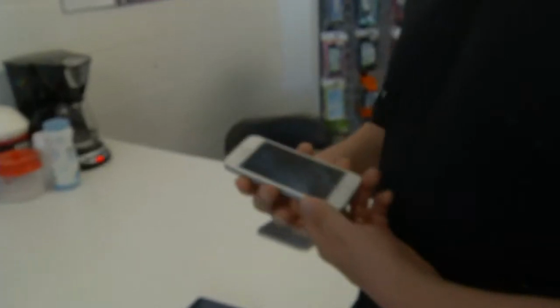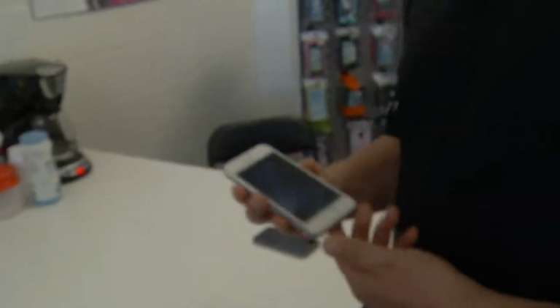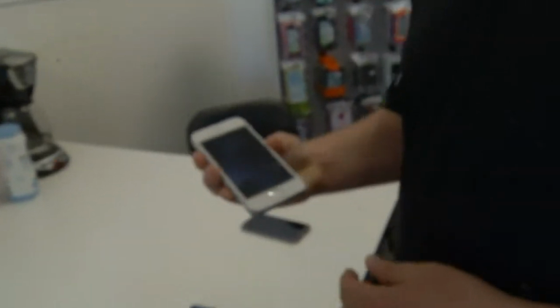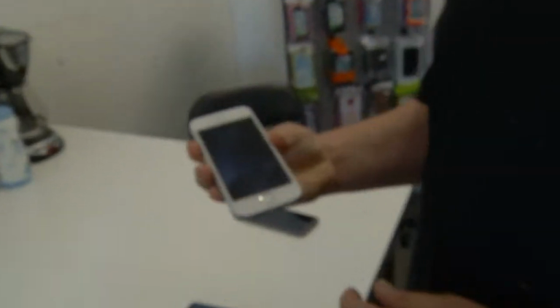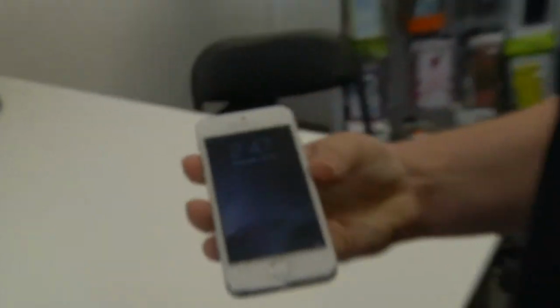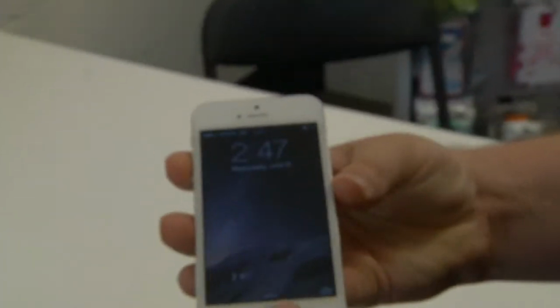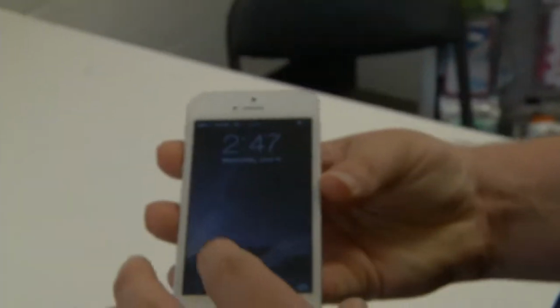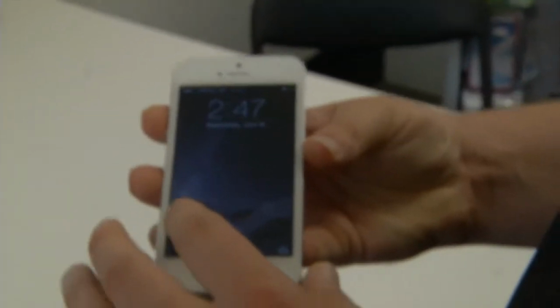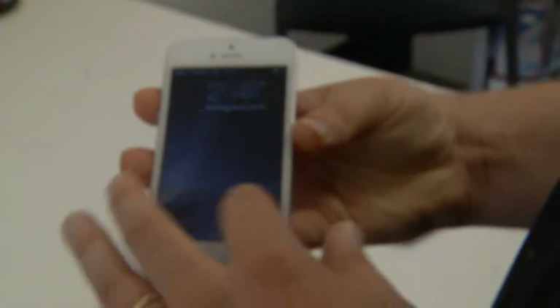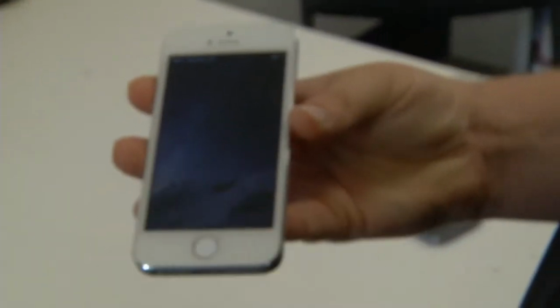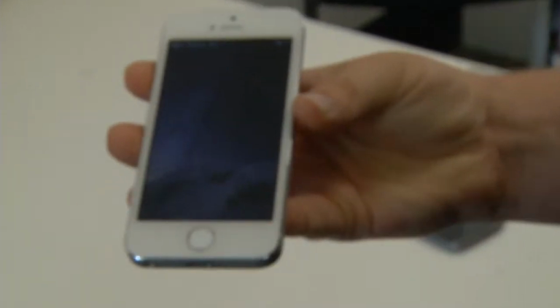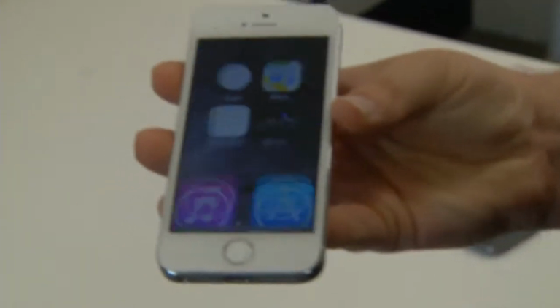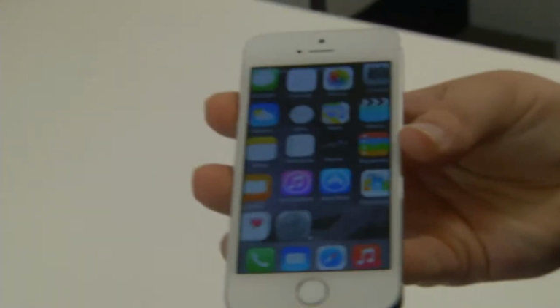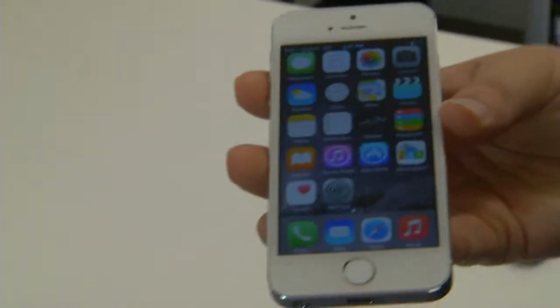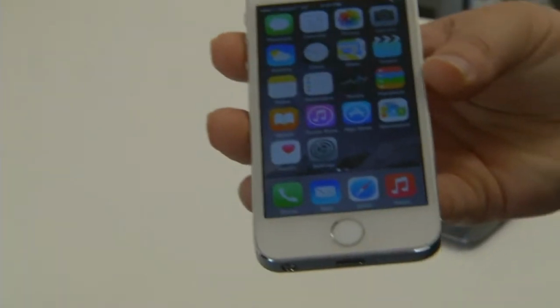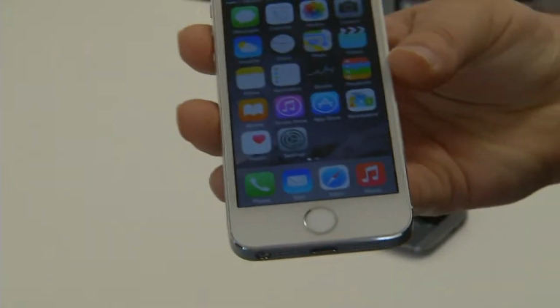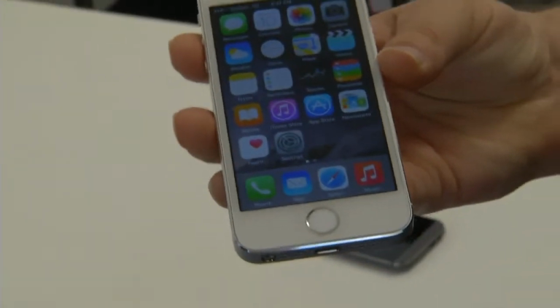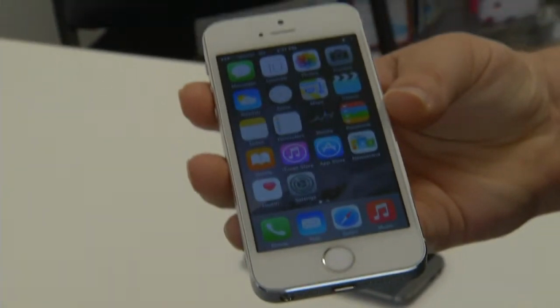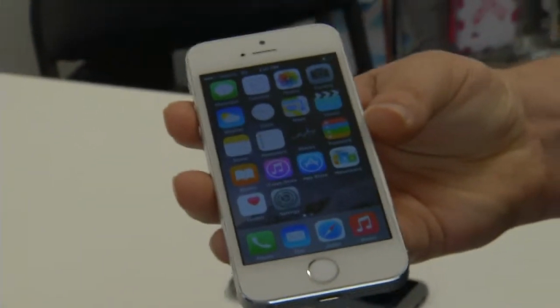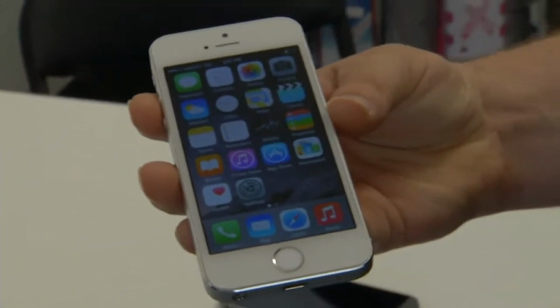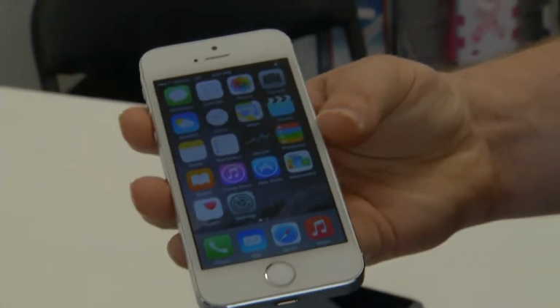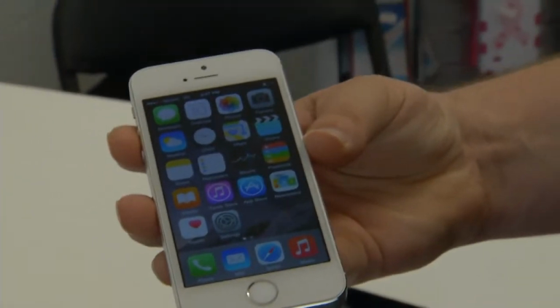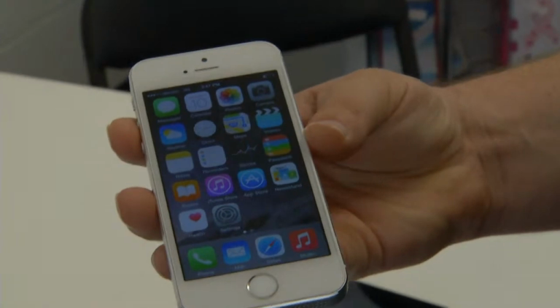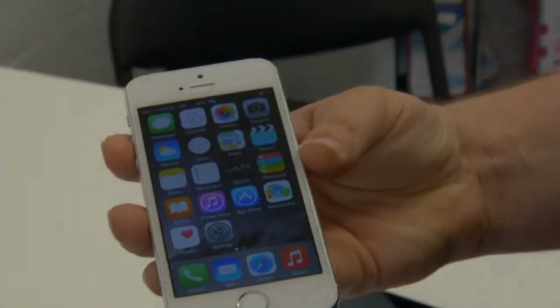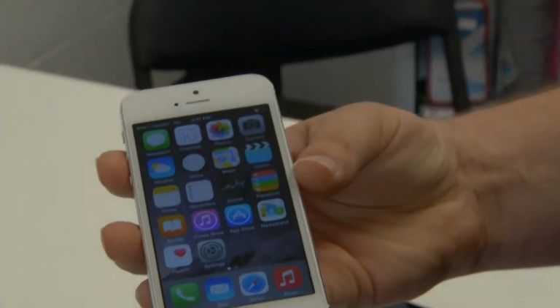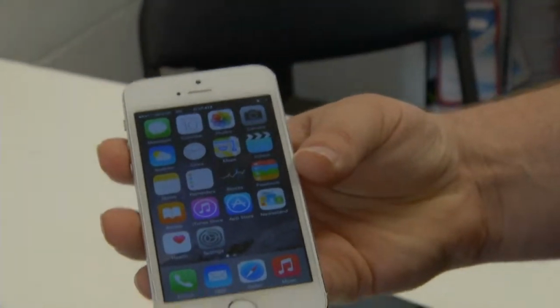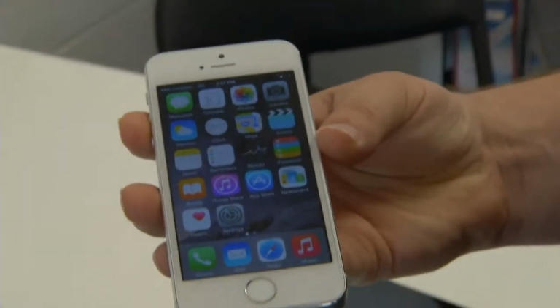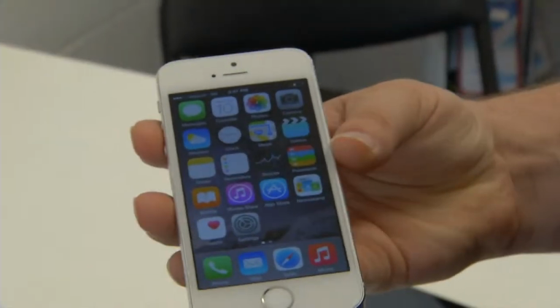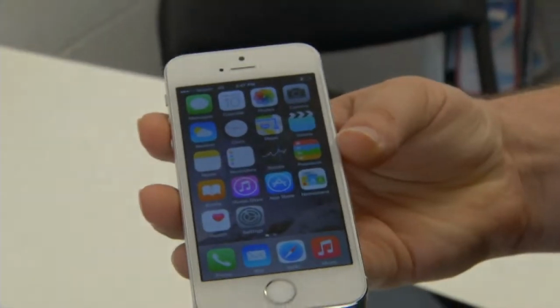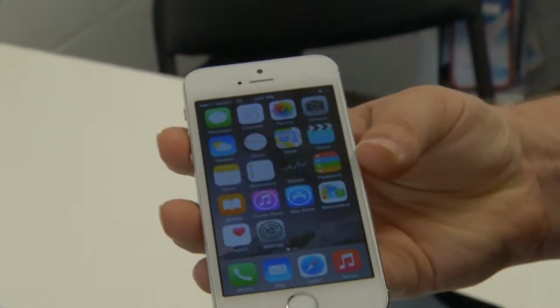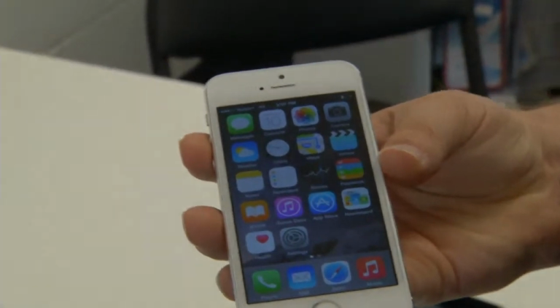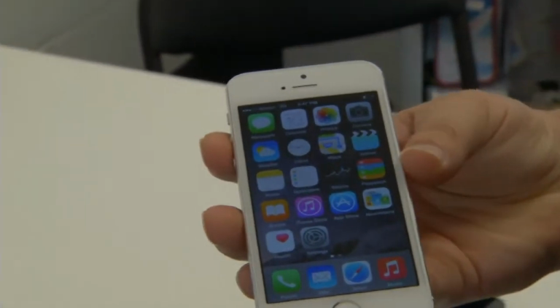This is the iPhone 5S. This is a little bit different on how to reset it, mainly because Apple has their own software.